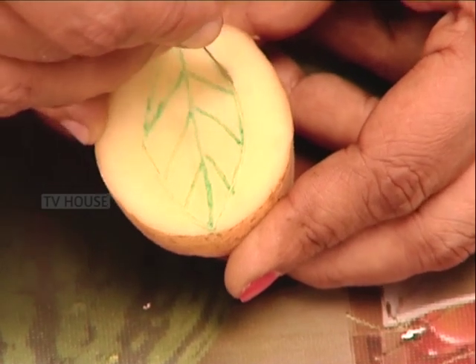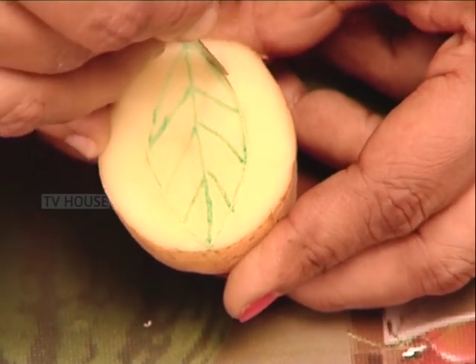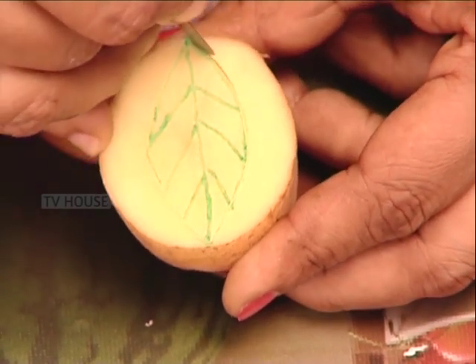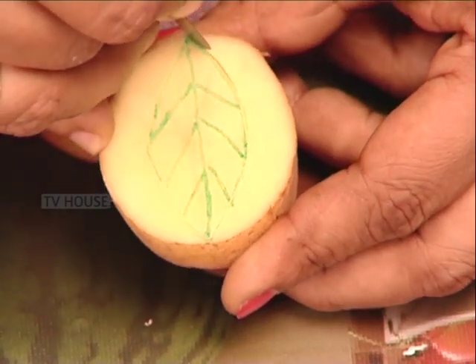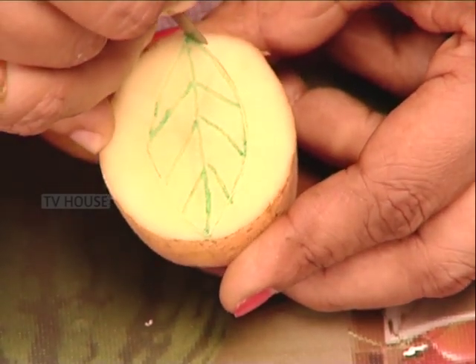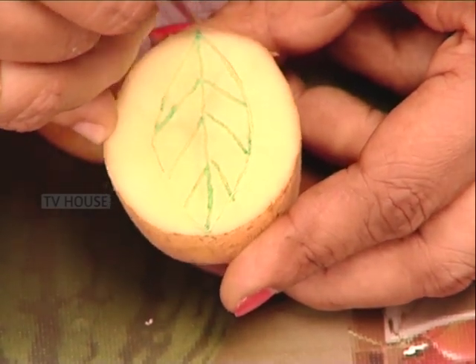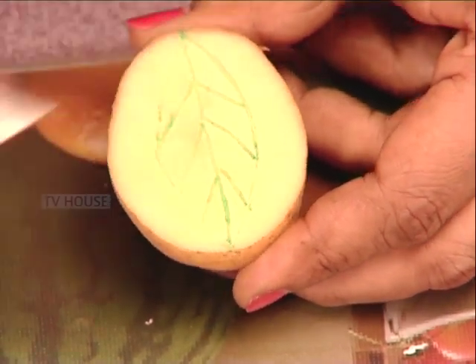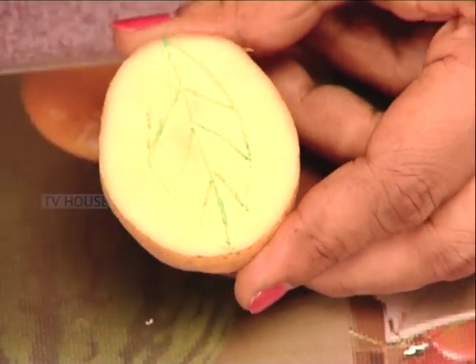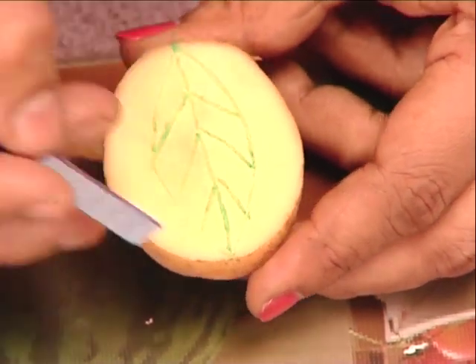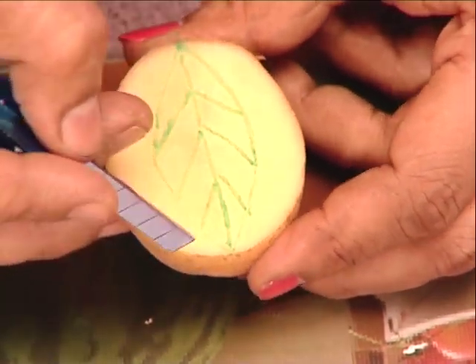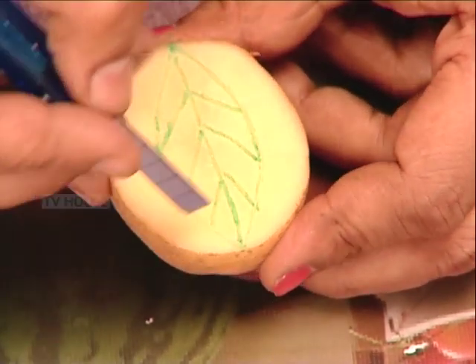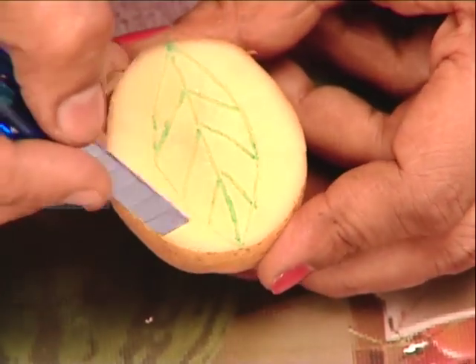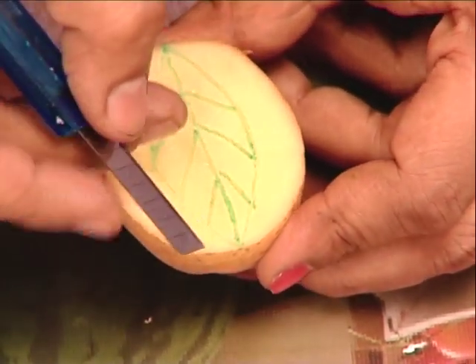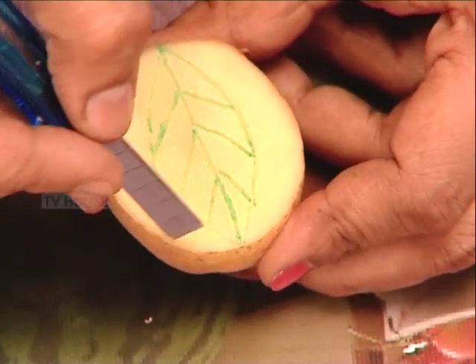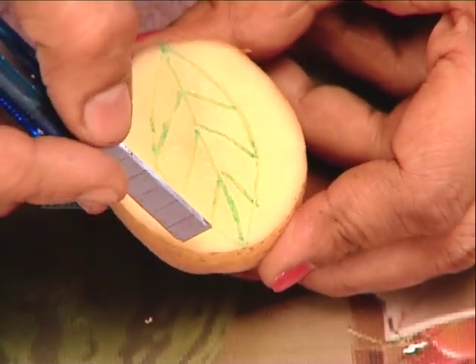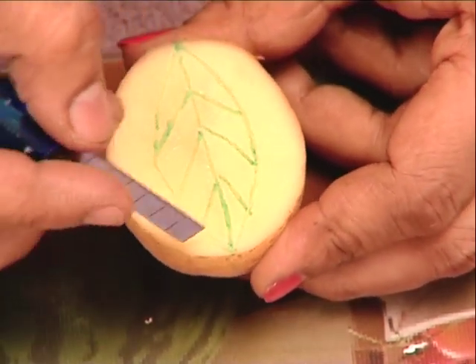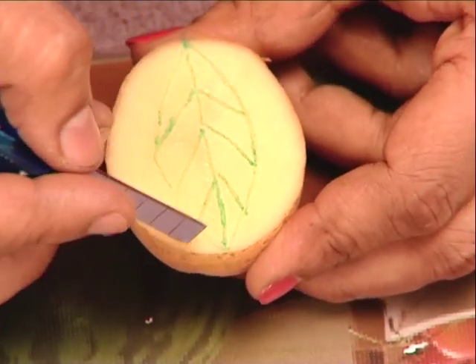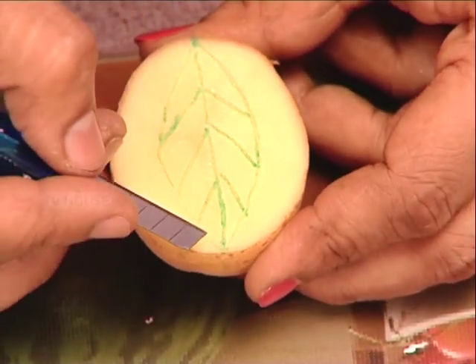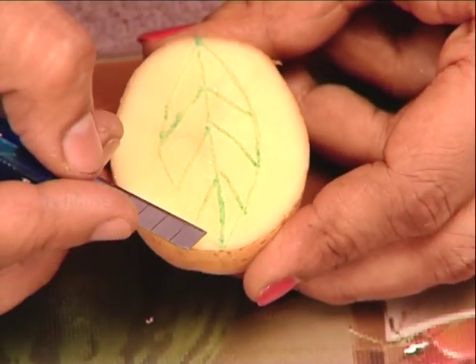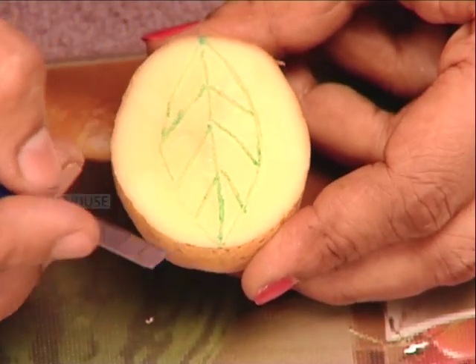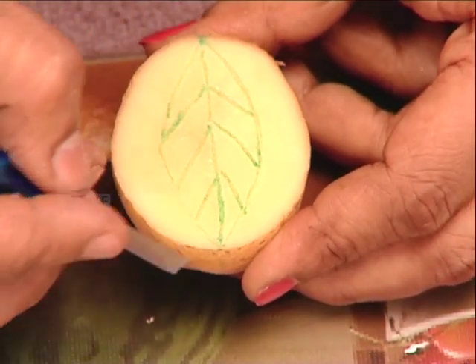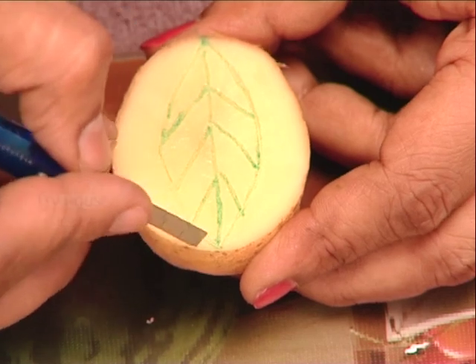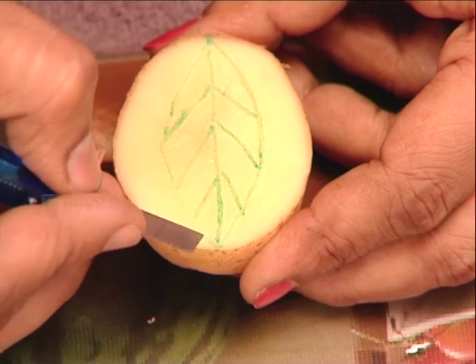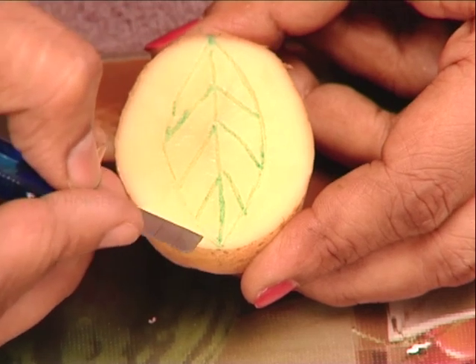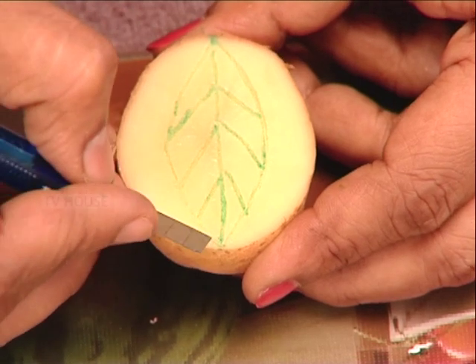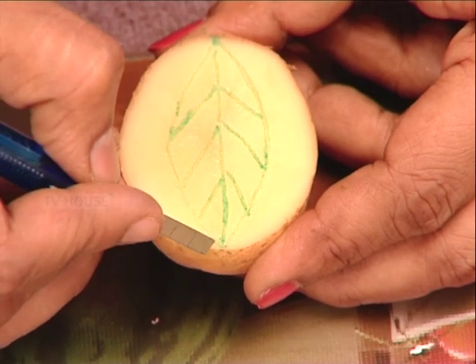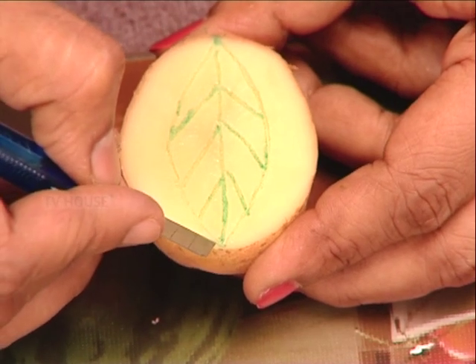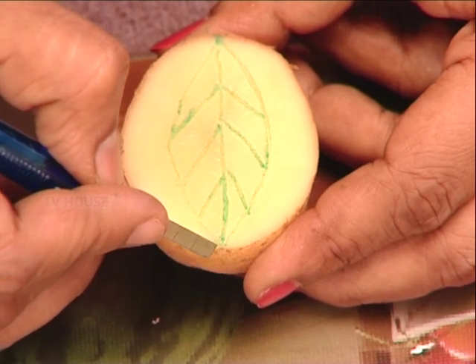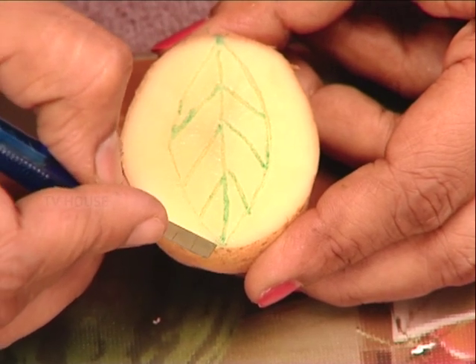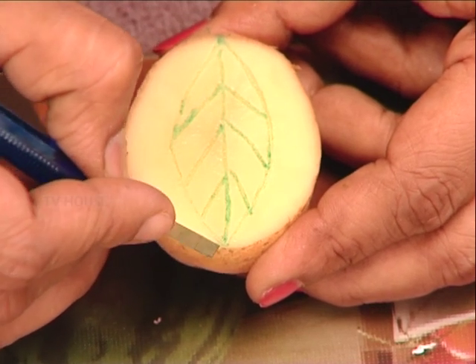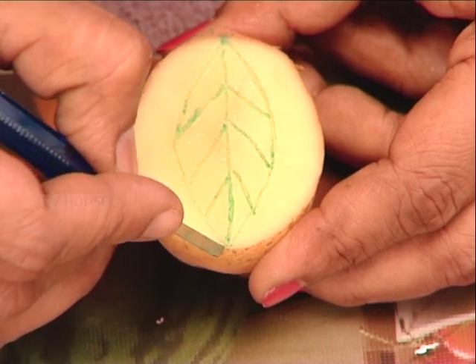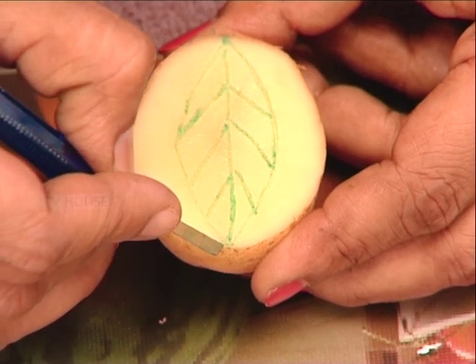I am going to cut the vine. When I am going to cut the material, I am going to cut it off.